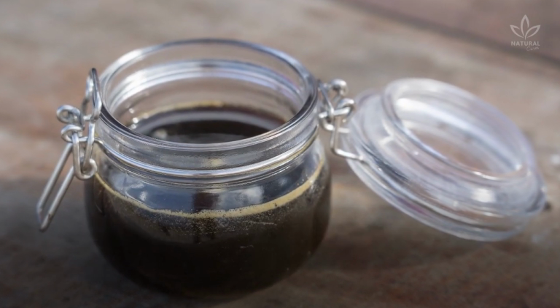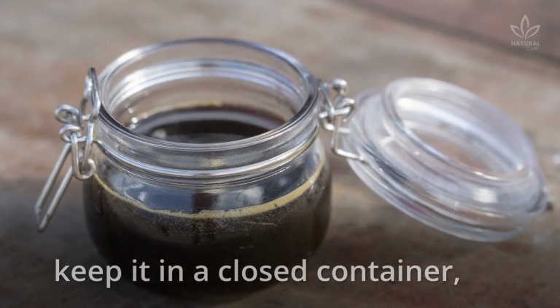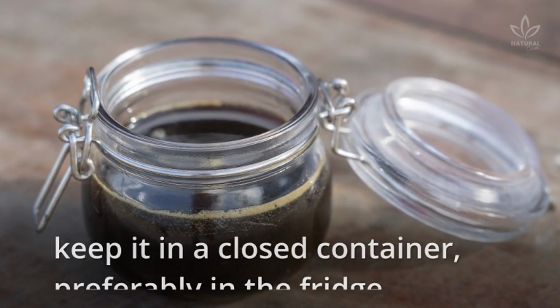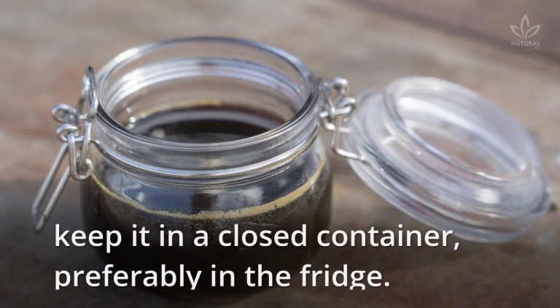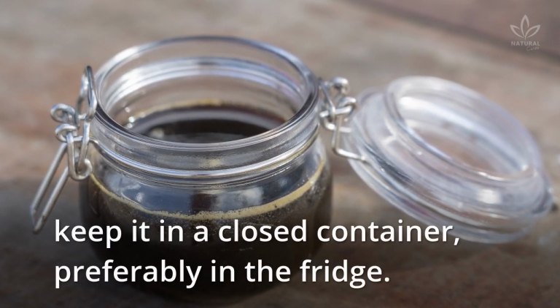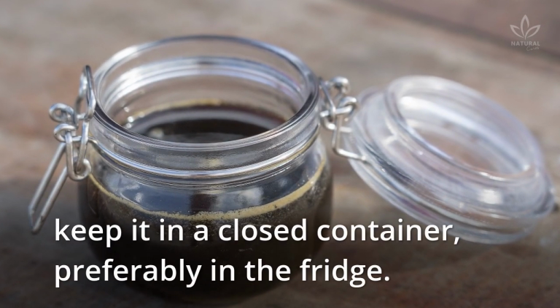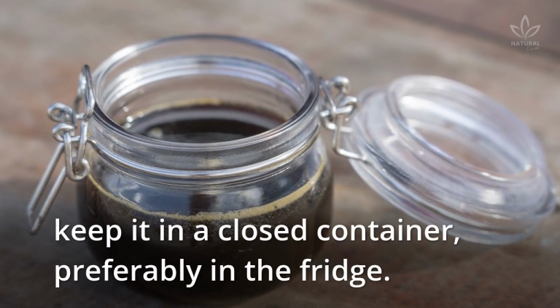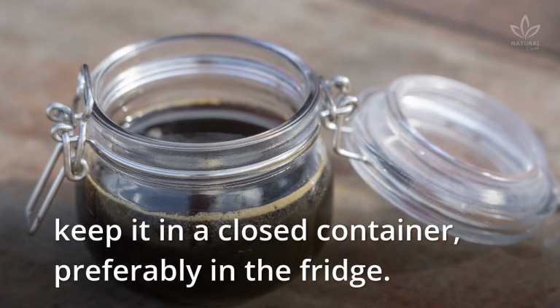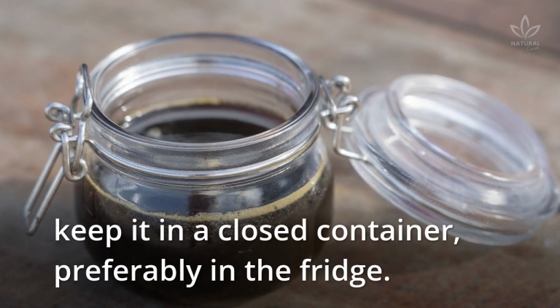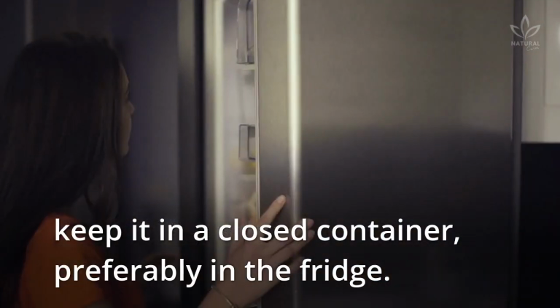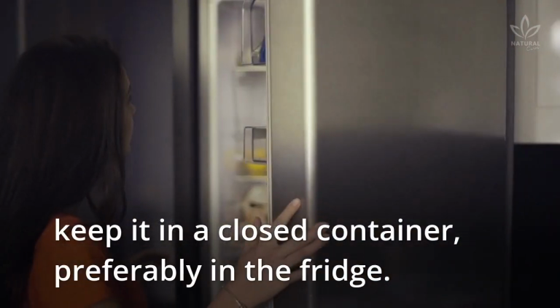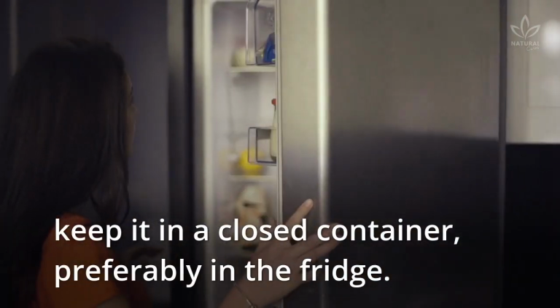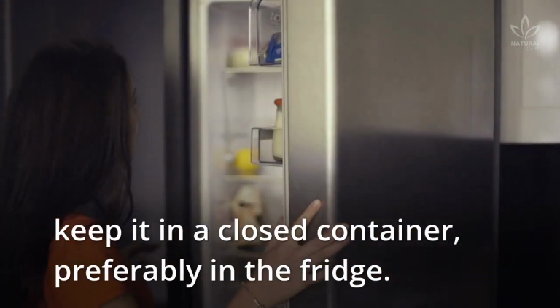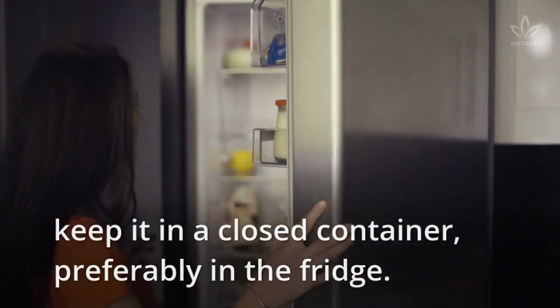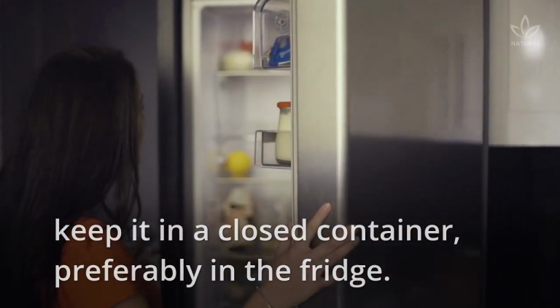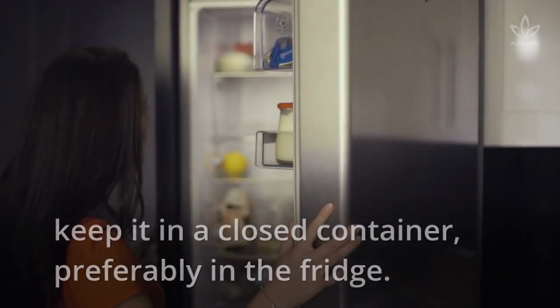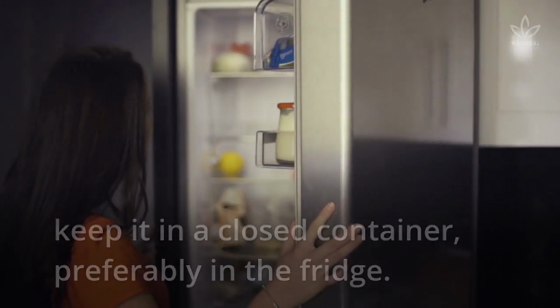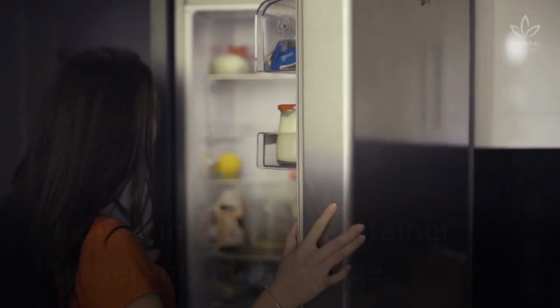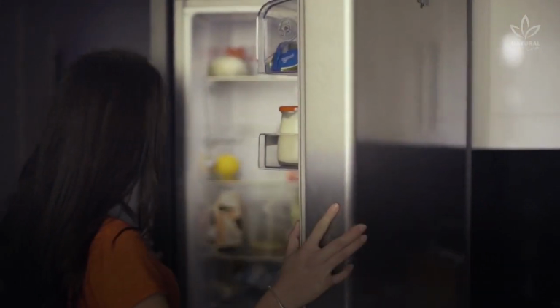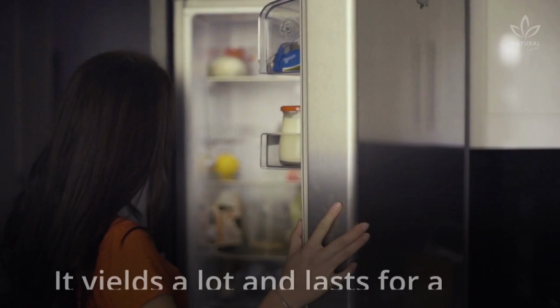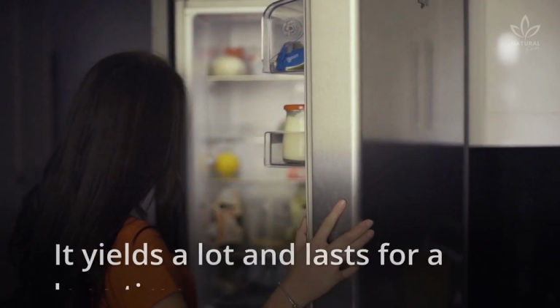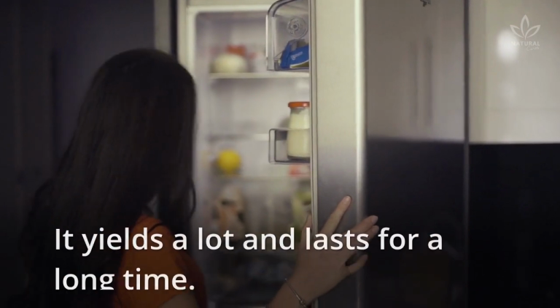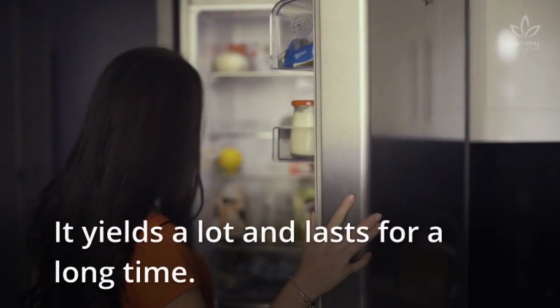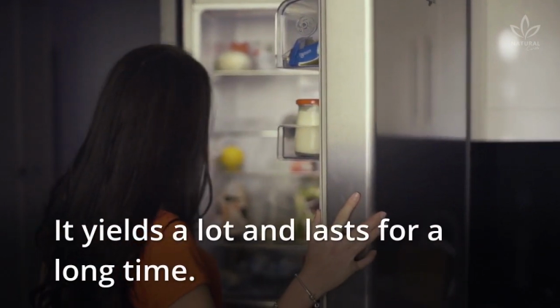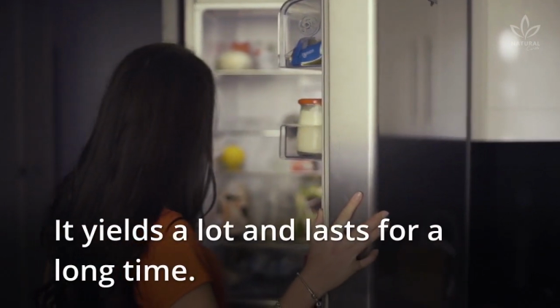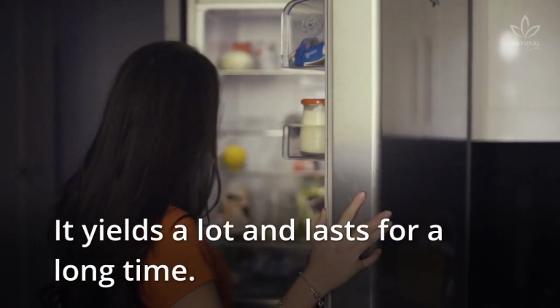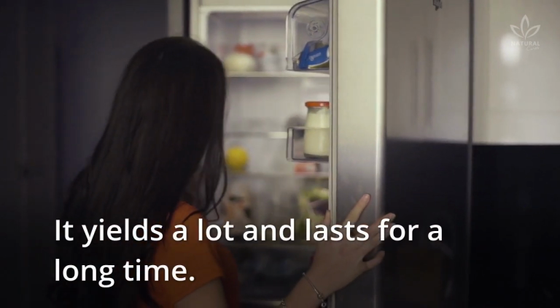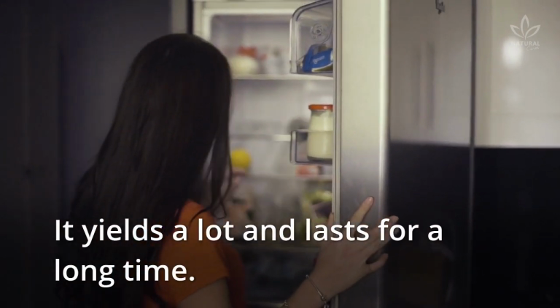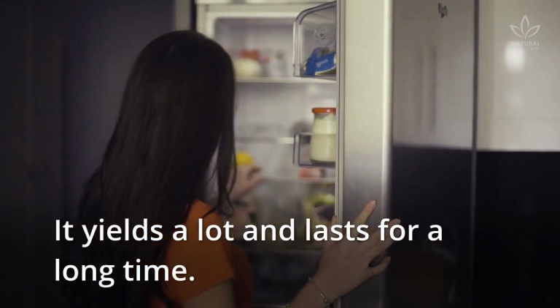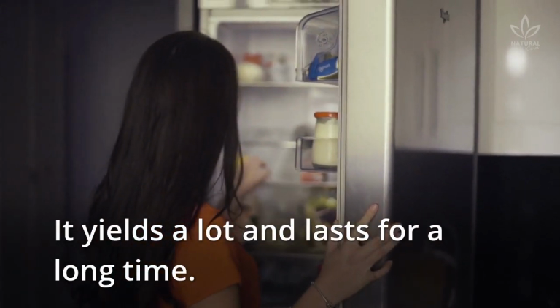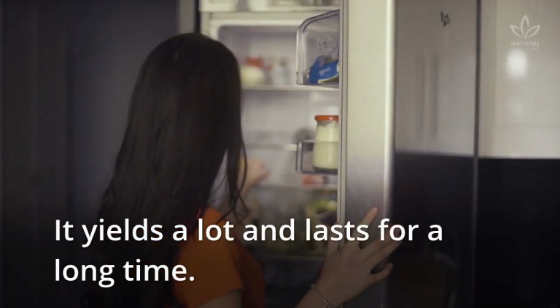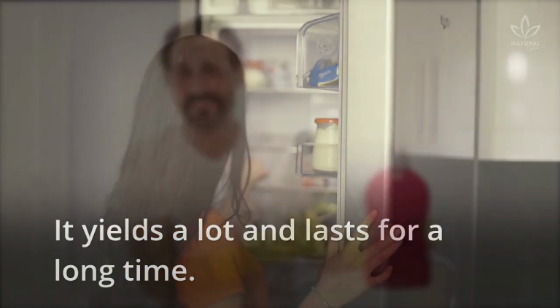Directions: Thoroughly mix all ingredients and keep in a closed container, preferably in the fridge. It yields a lot and lasts for a long time.